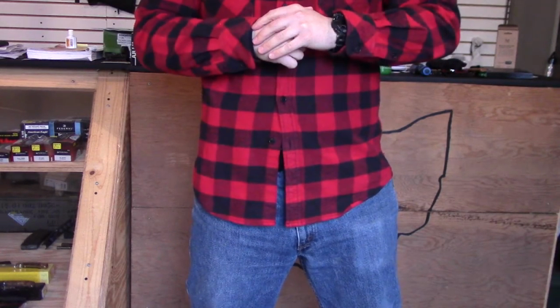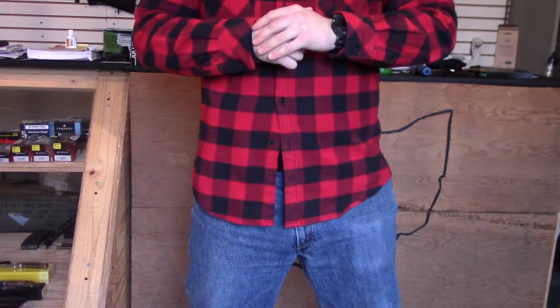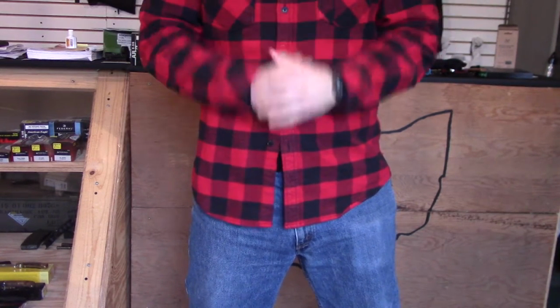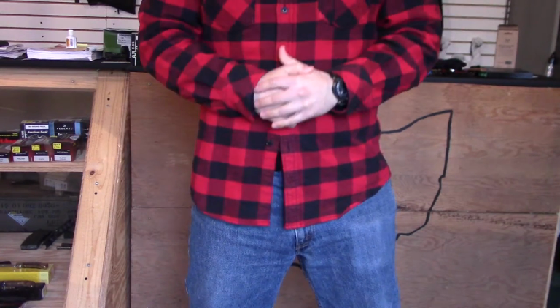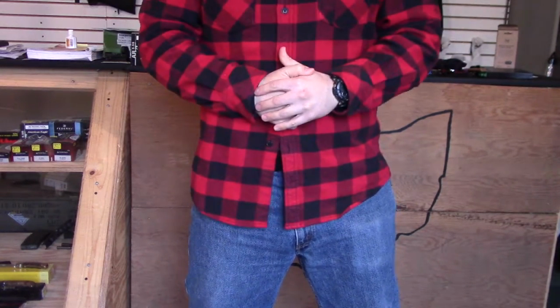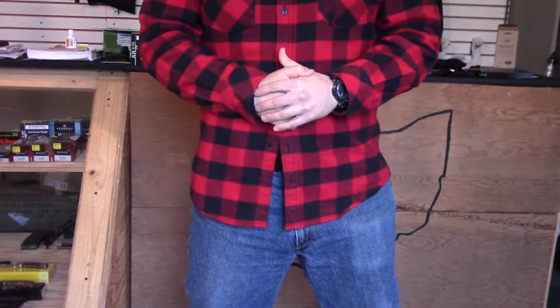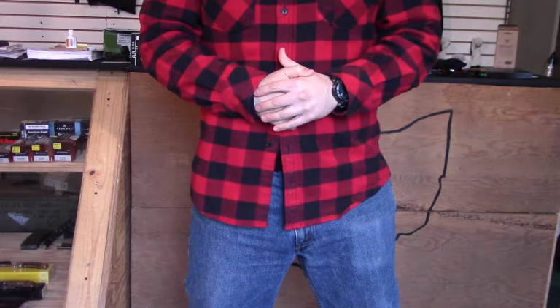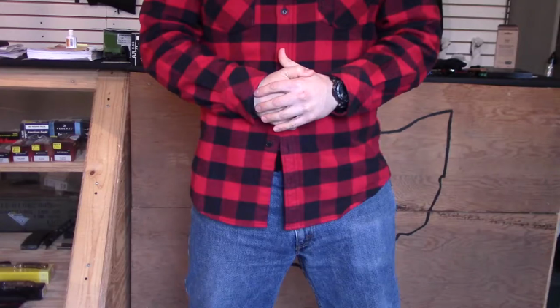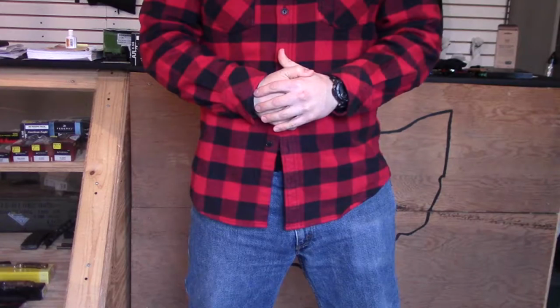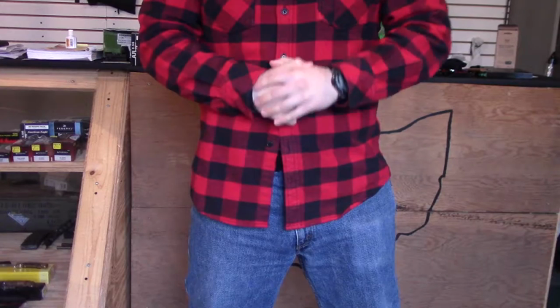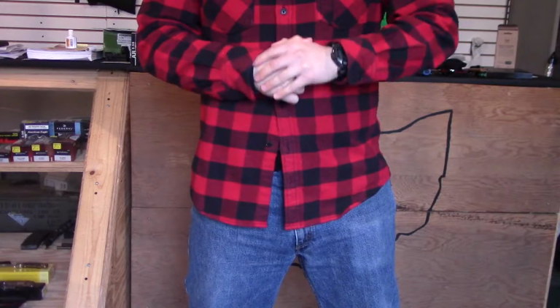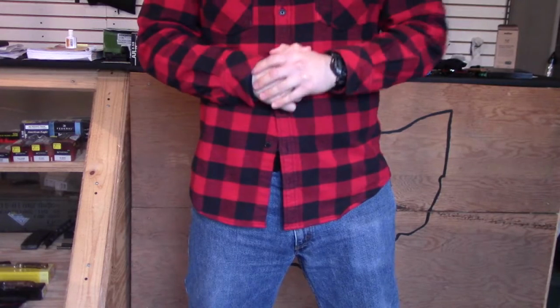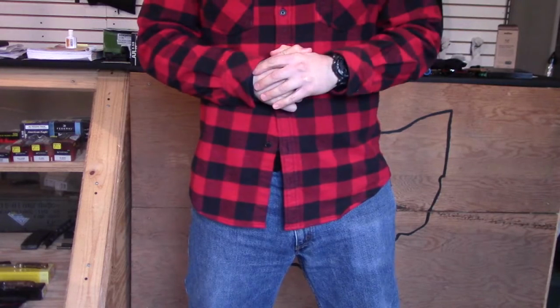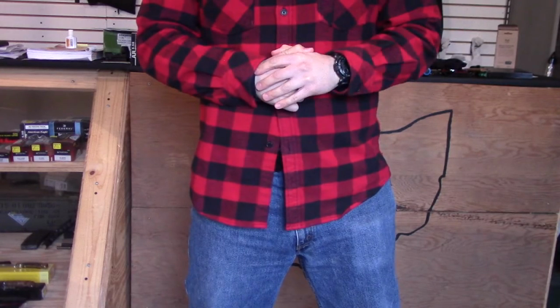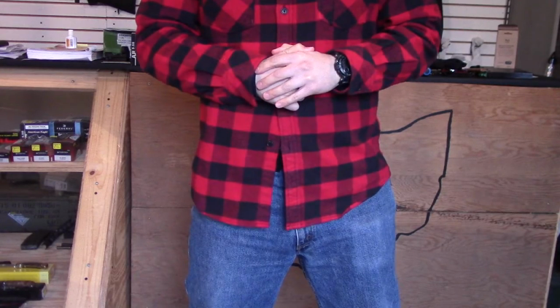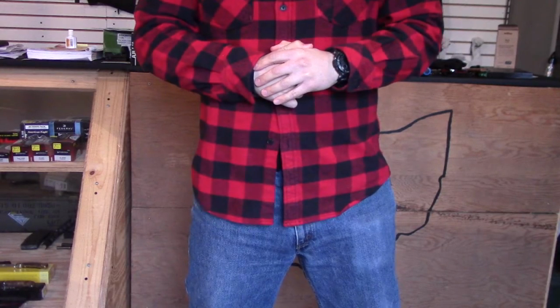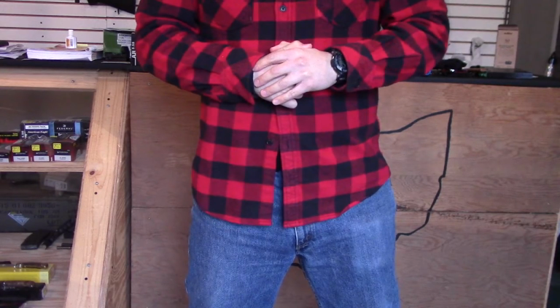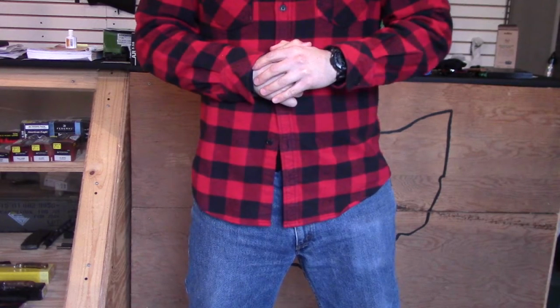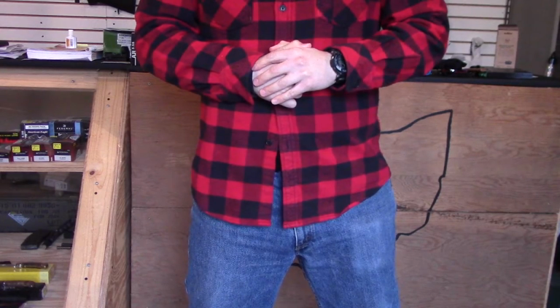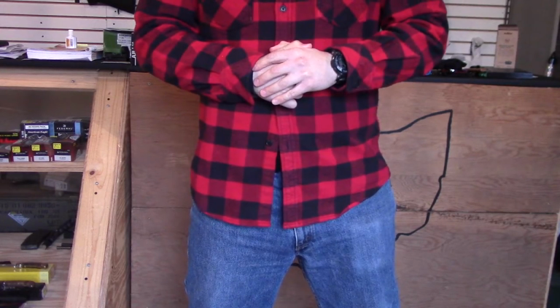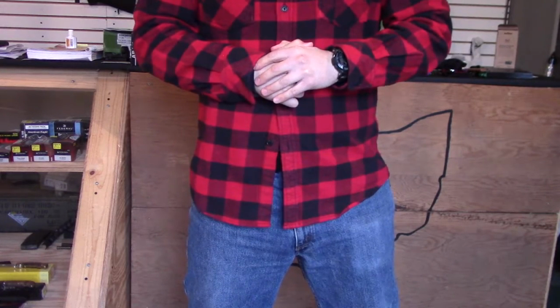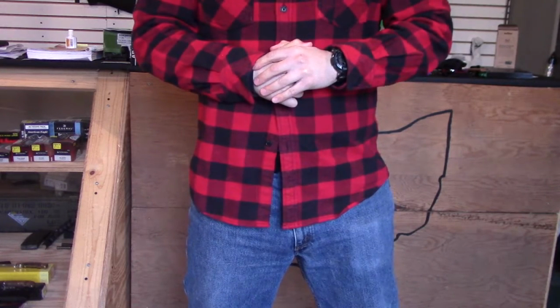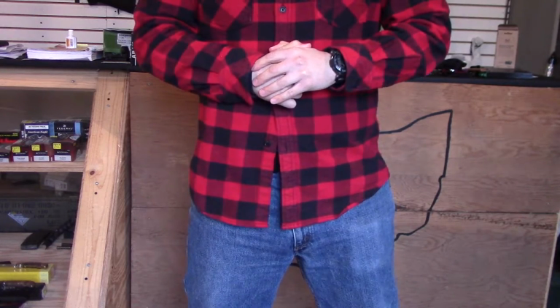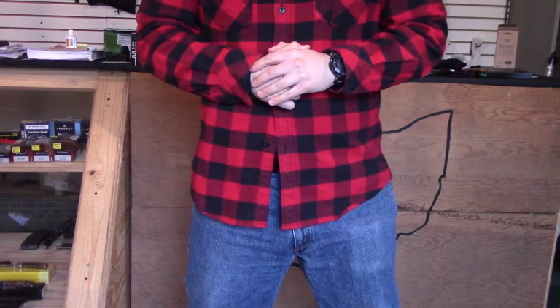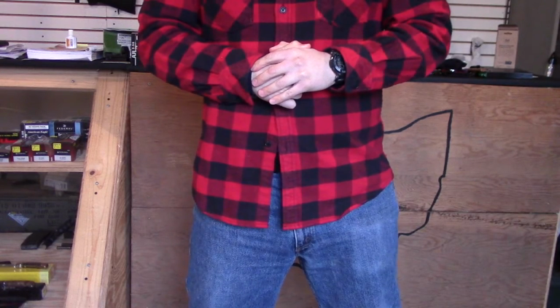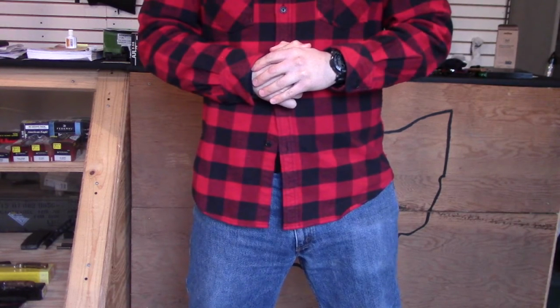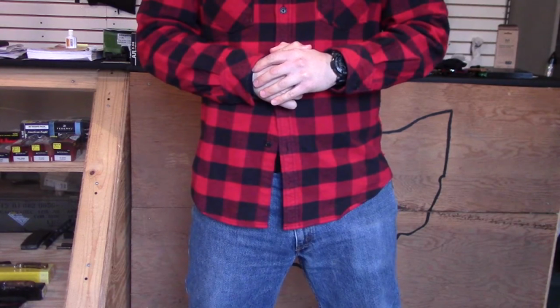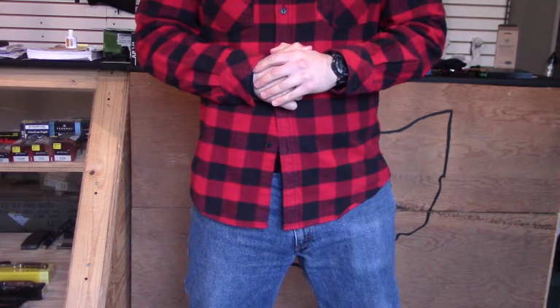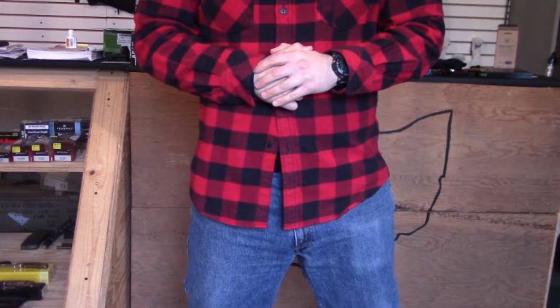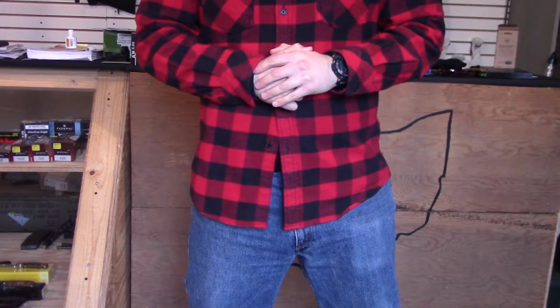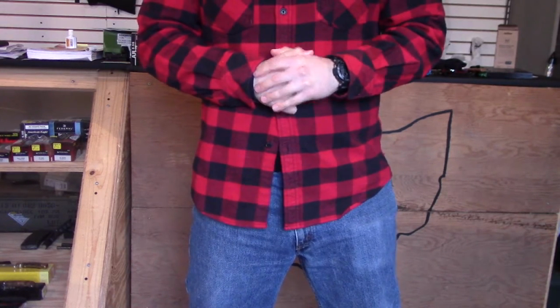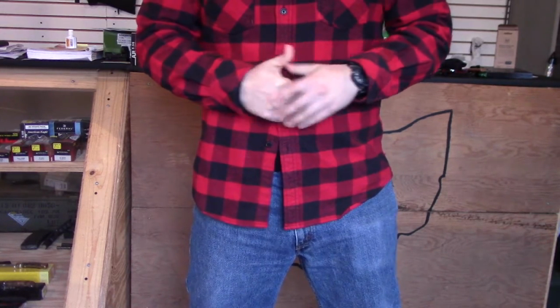That's about all I have for you guys today. As always, stay armed, stay safe, and have a great day.